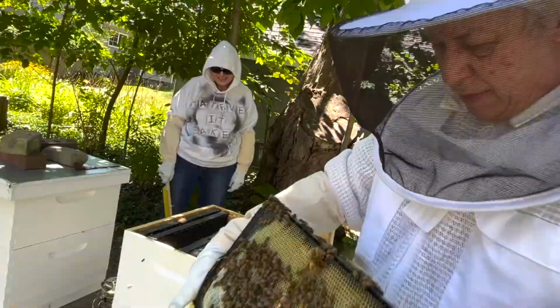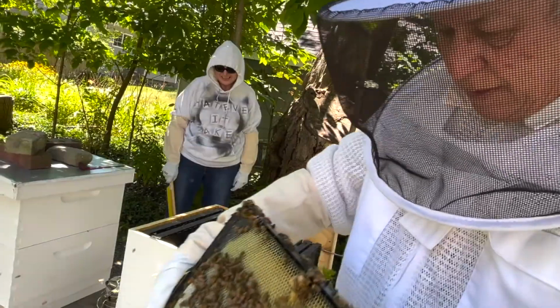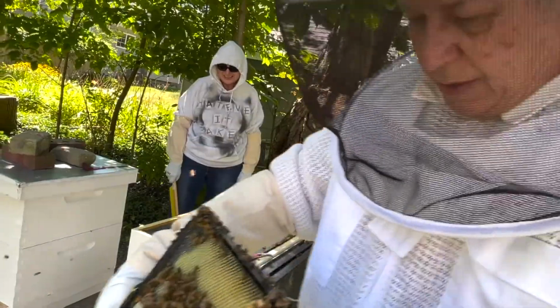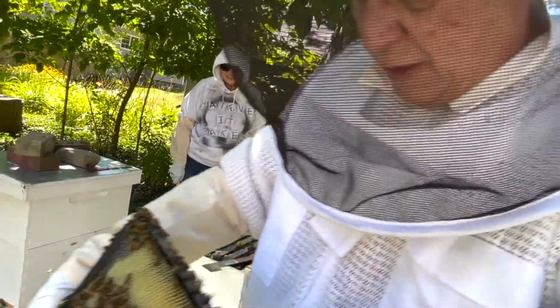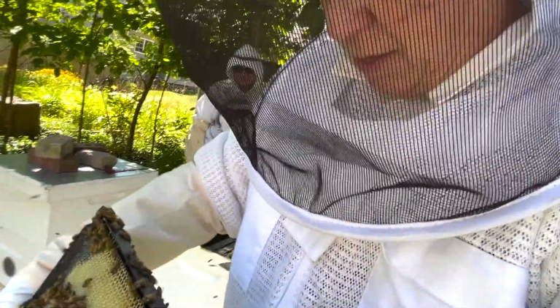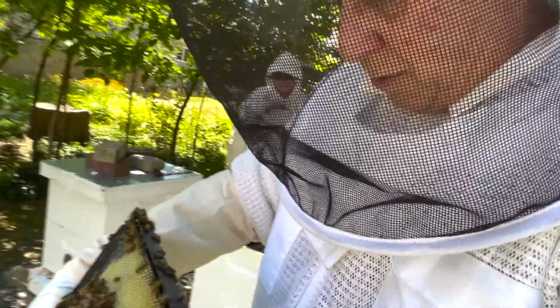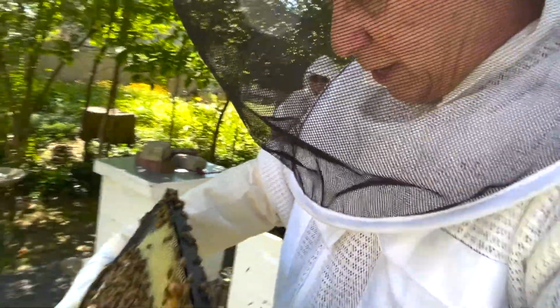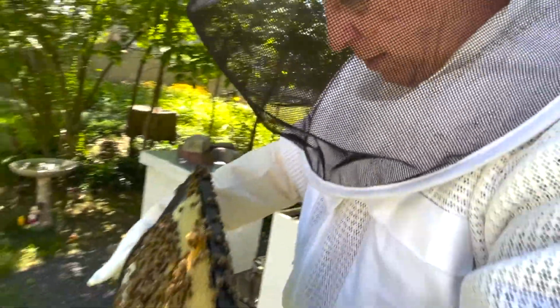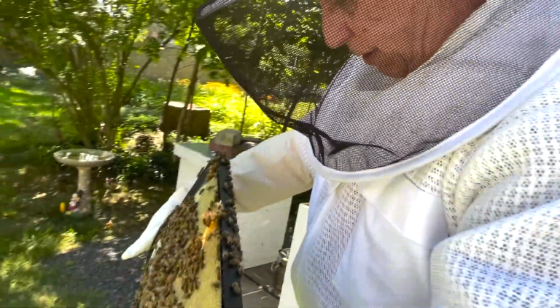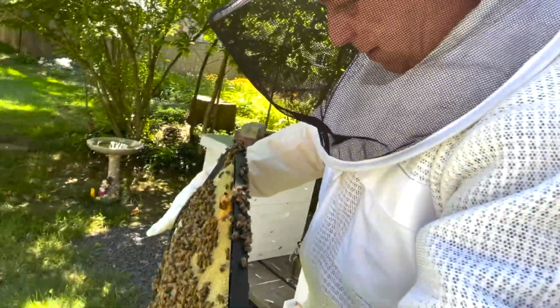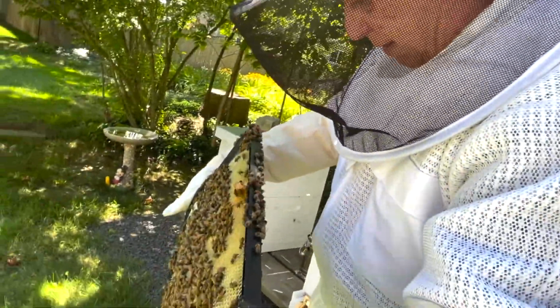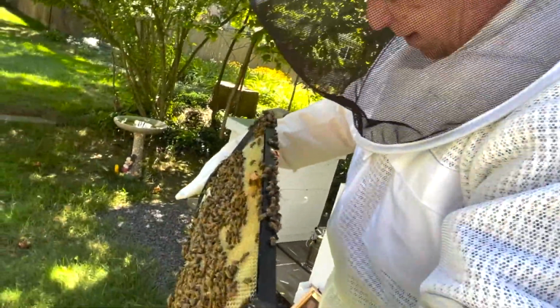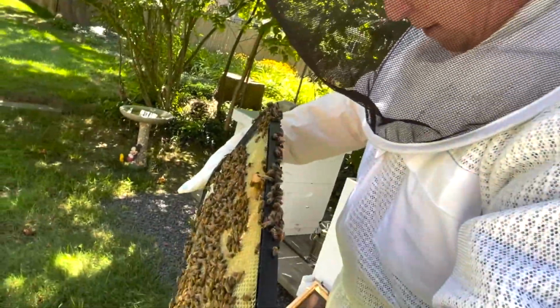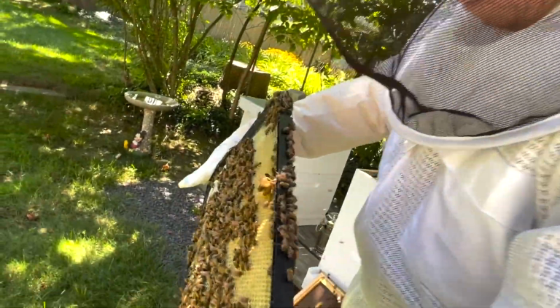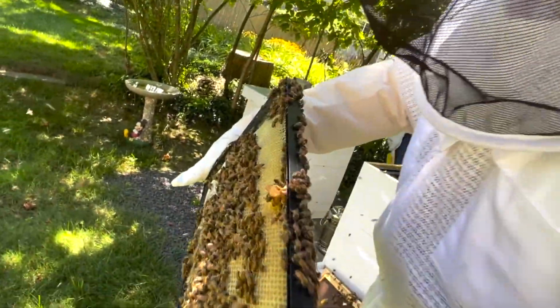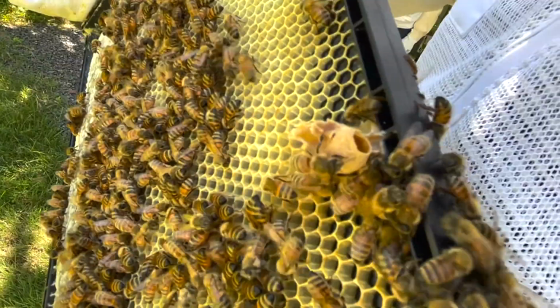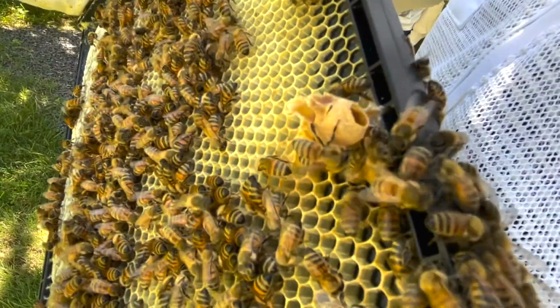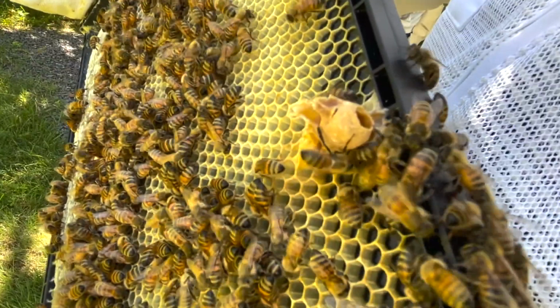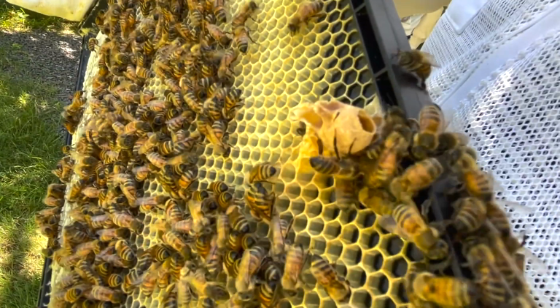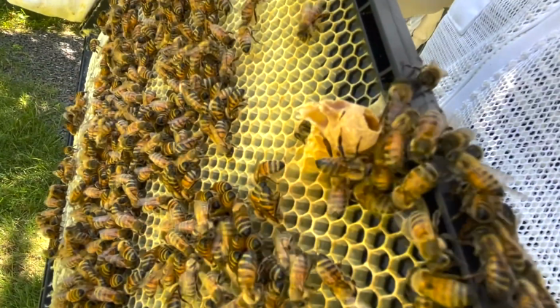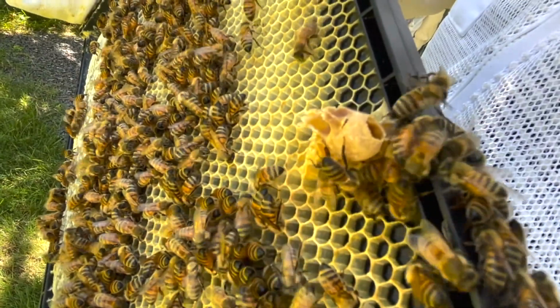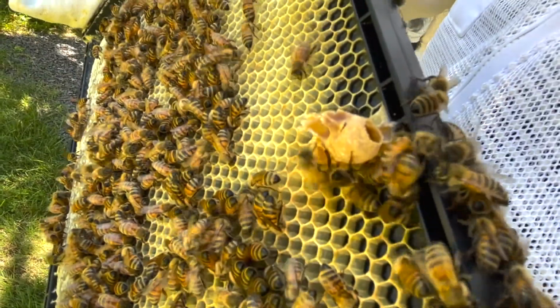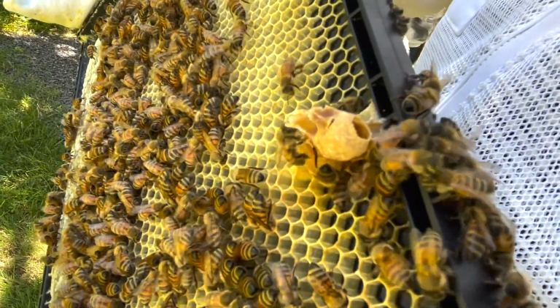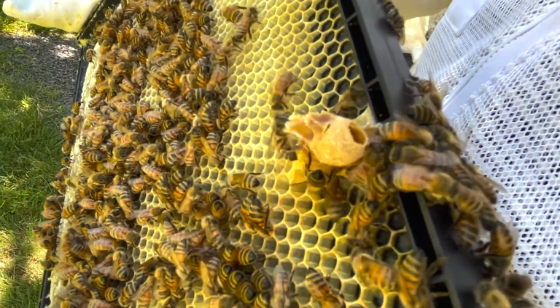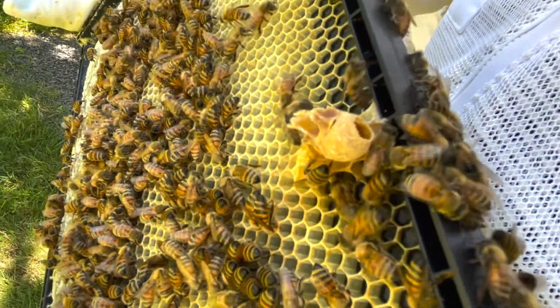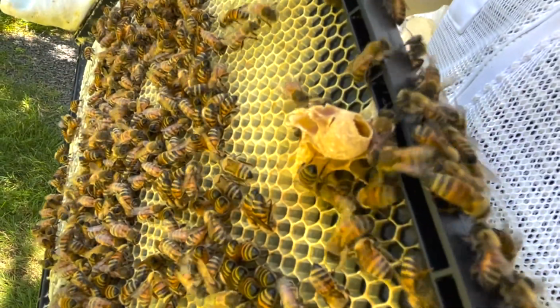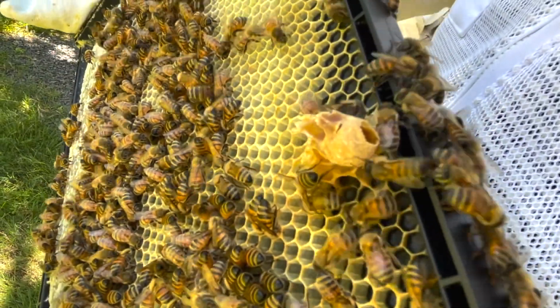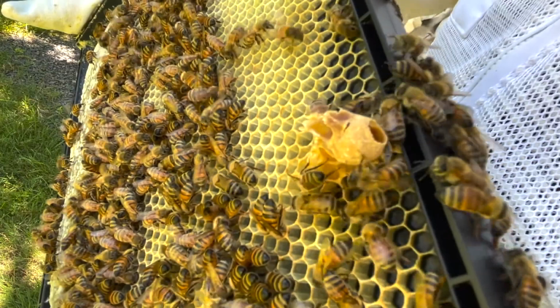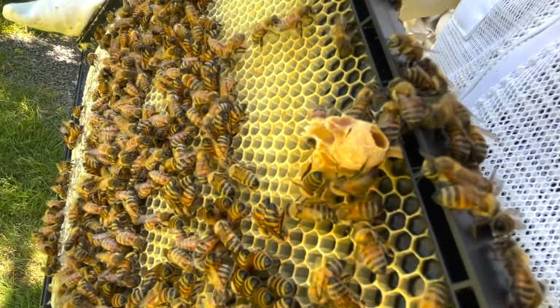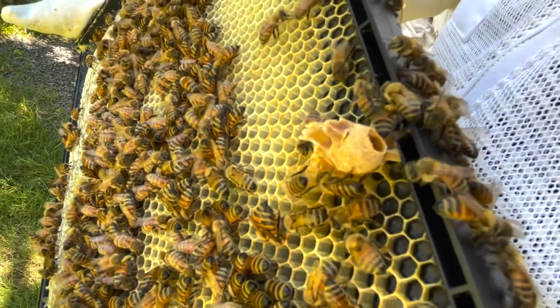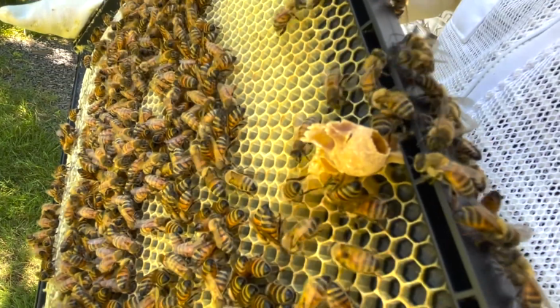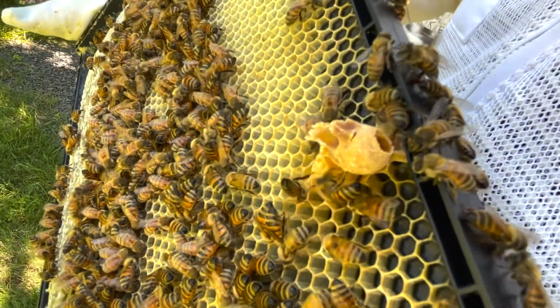That's a queen cell right there — that's a queen cell right there.